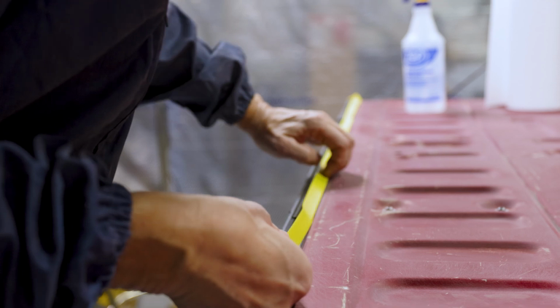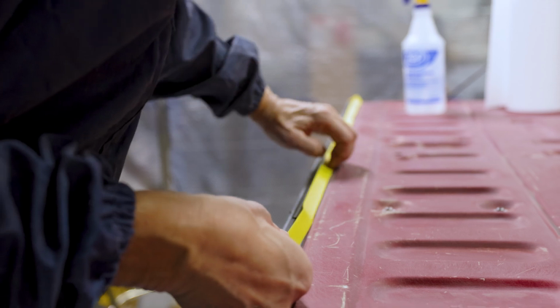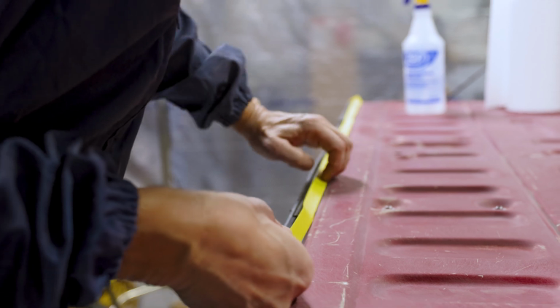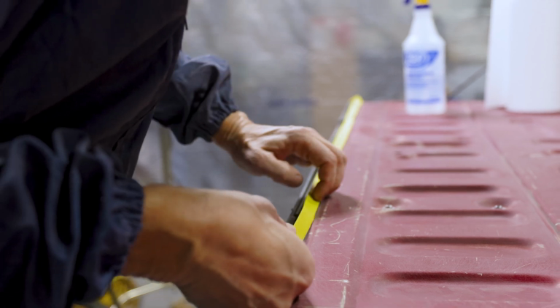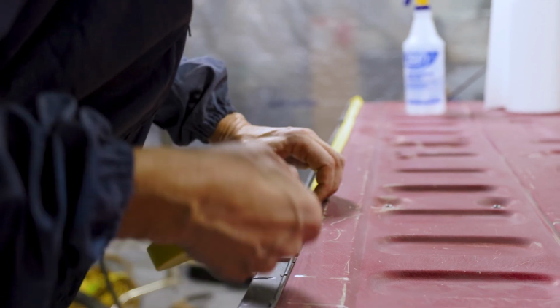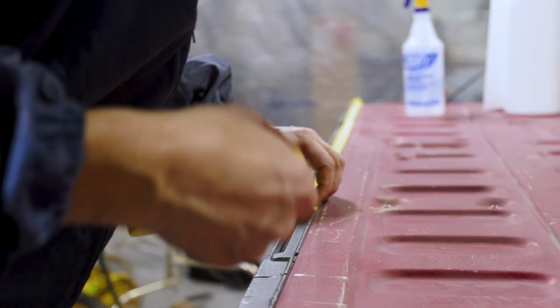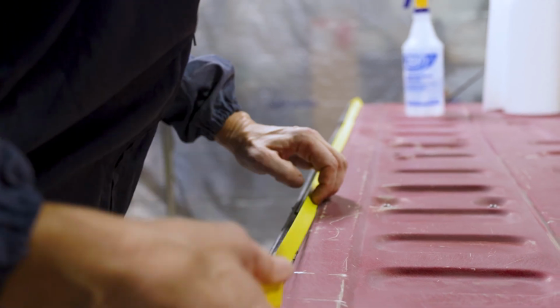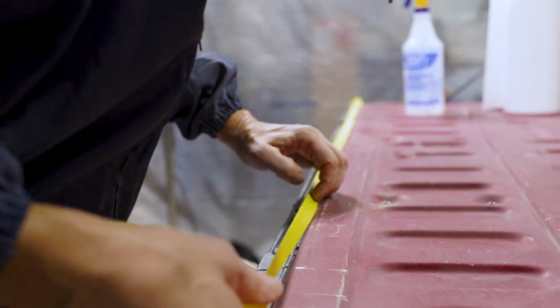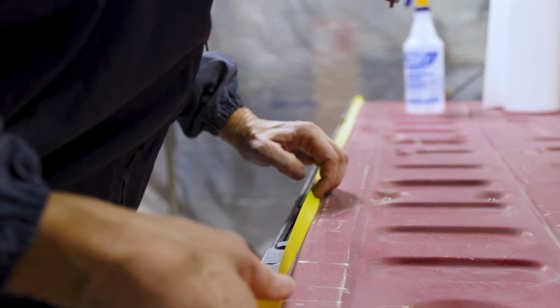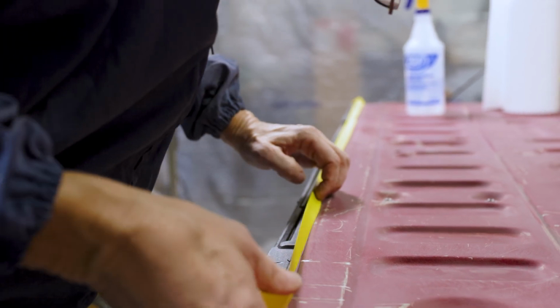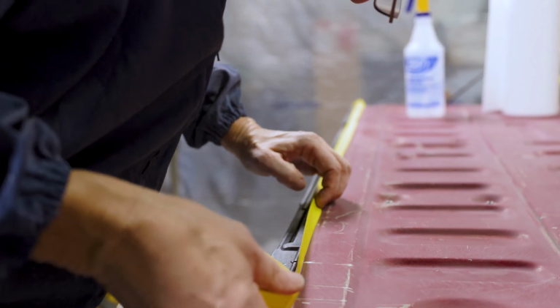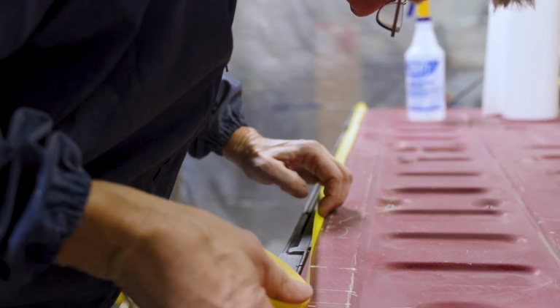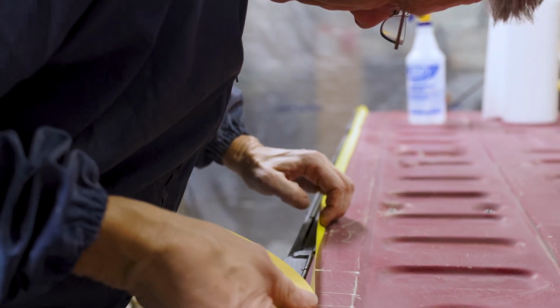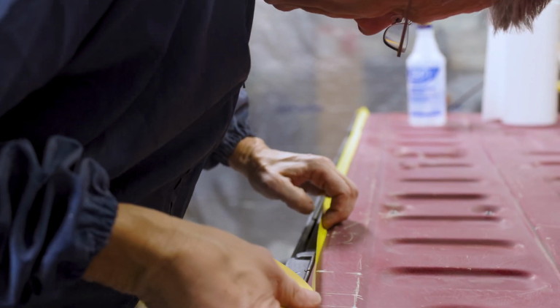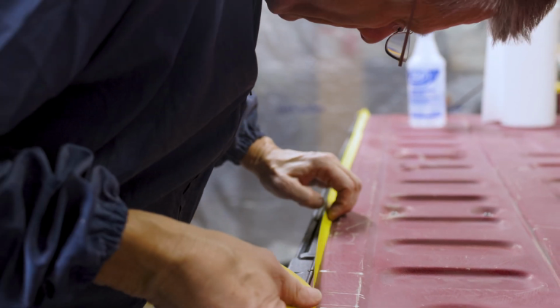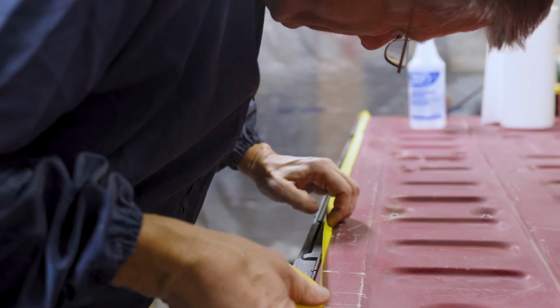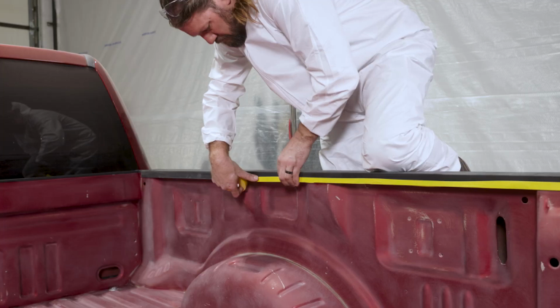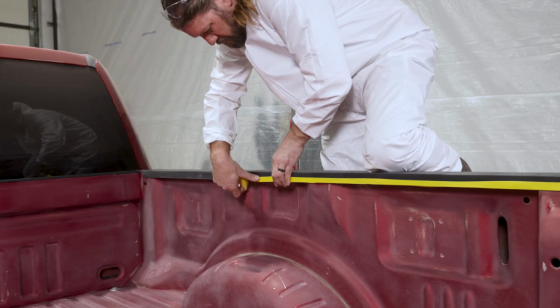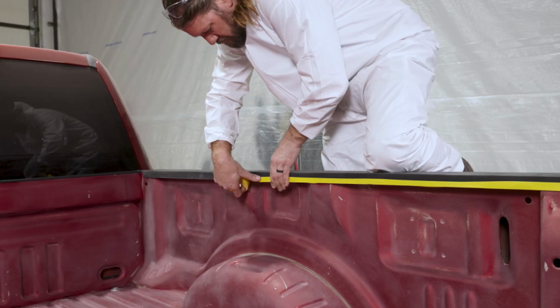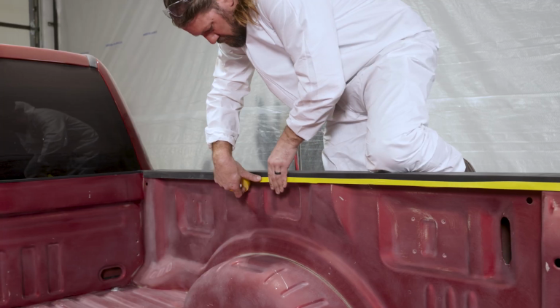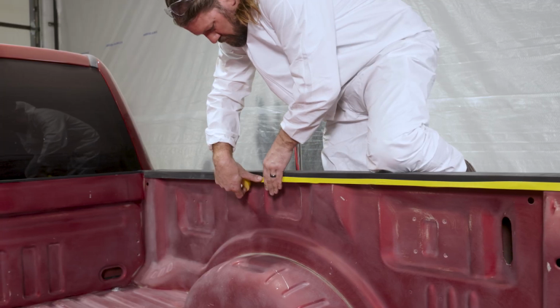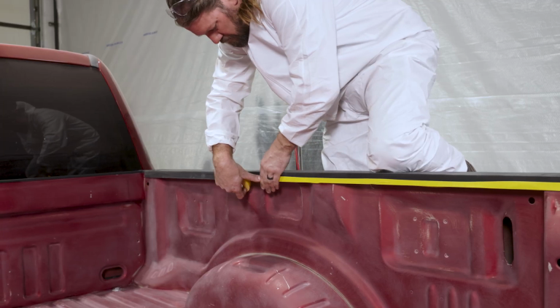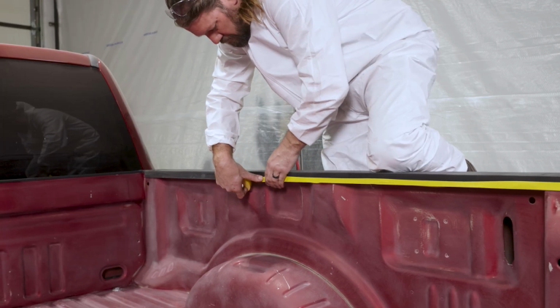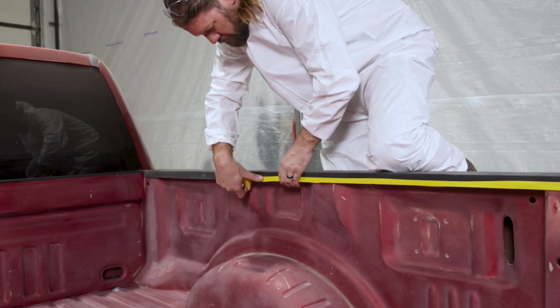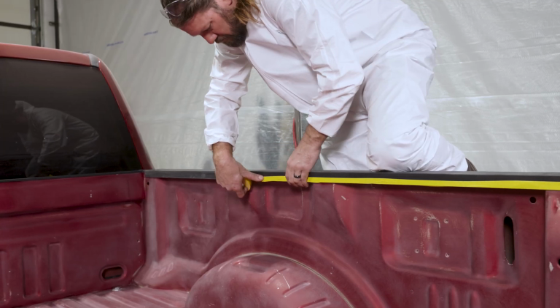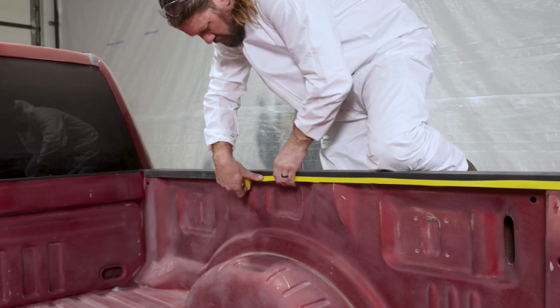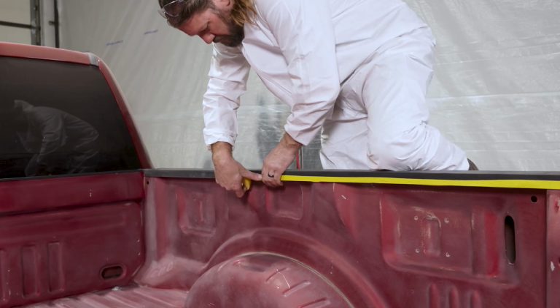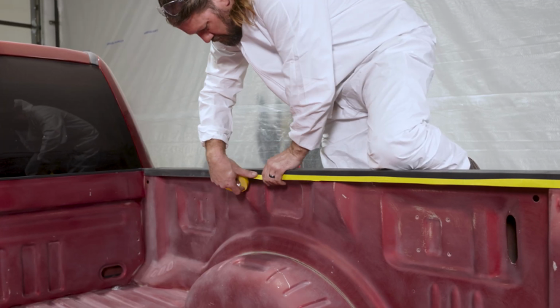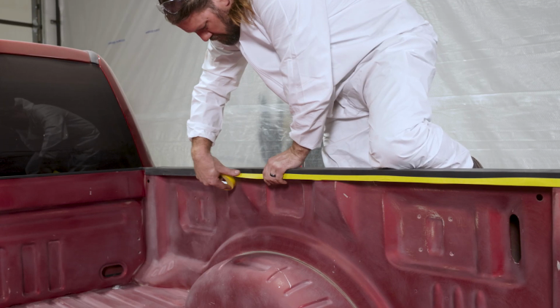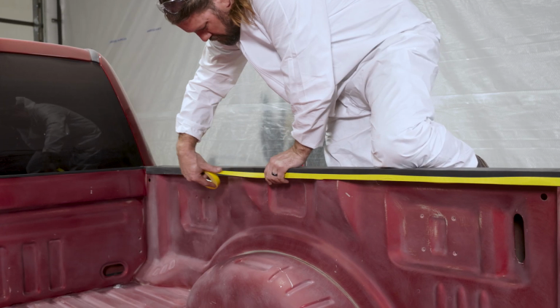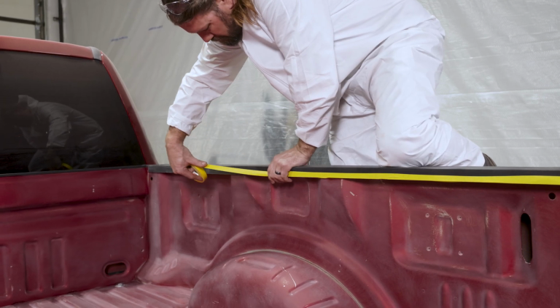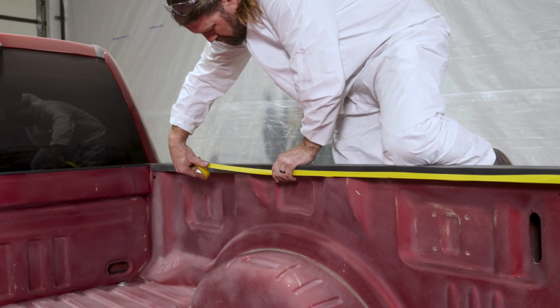We're going to fully tape the bed for spraying. Cover the entire truck except the bed.